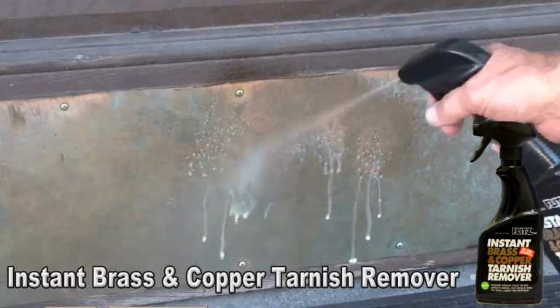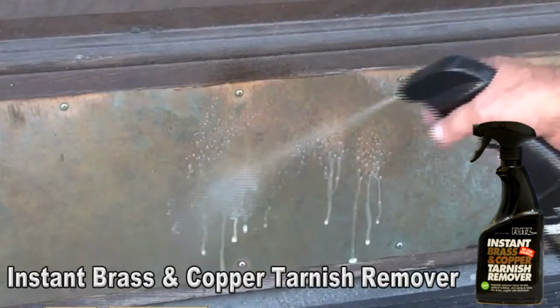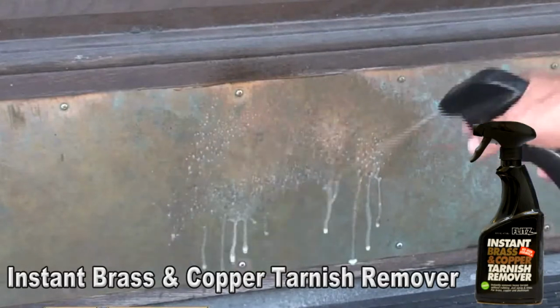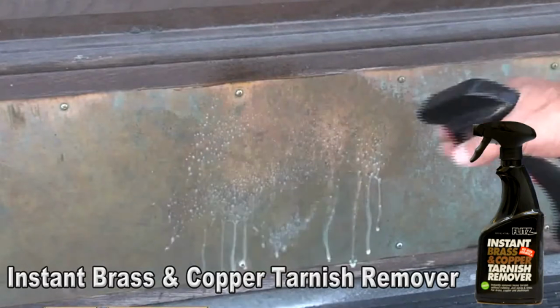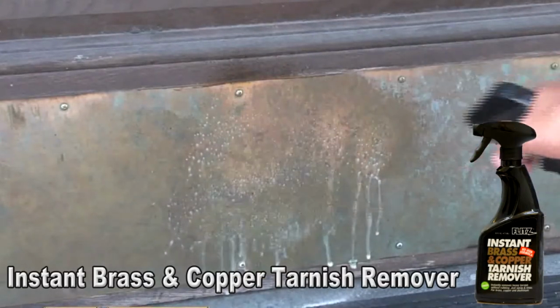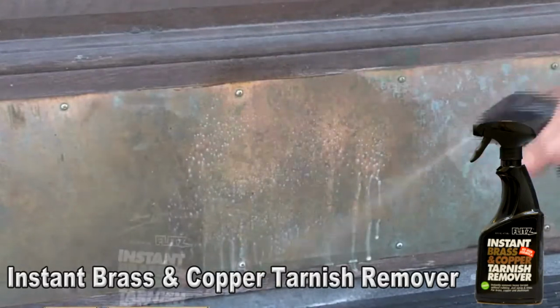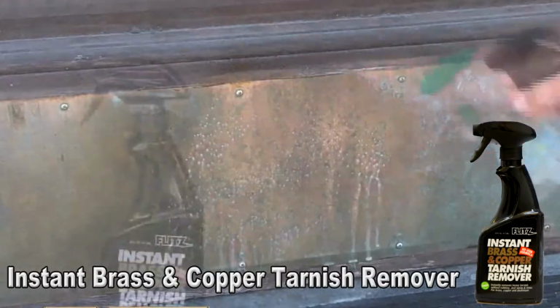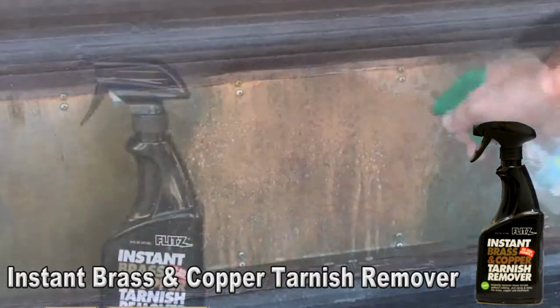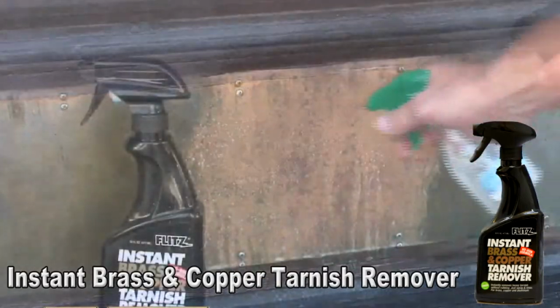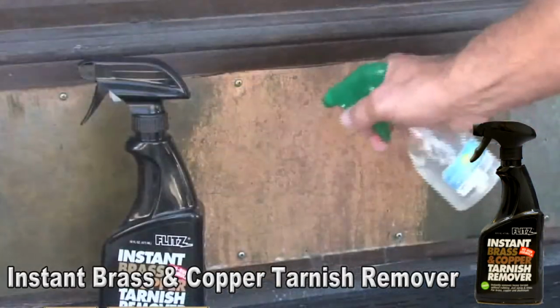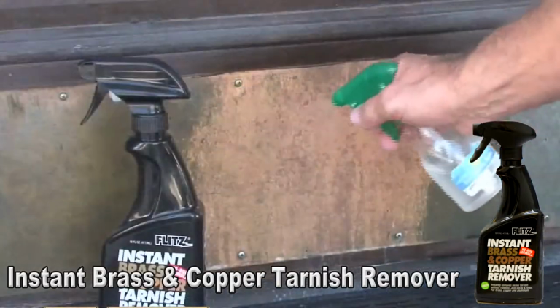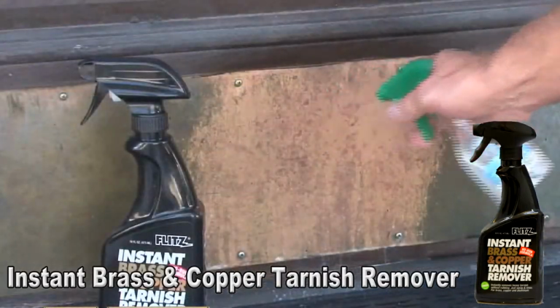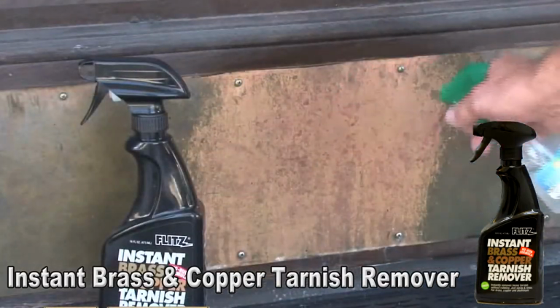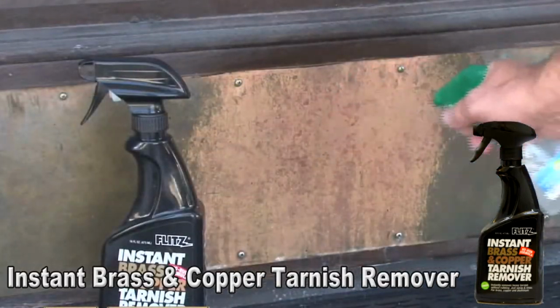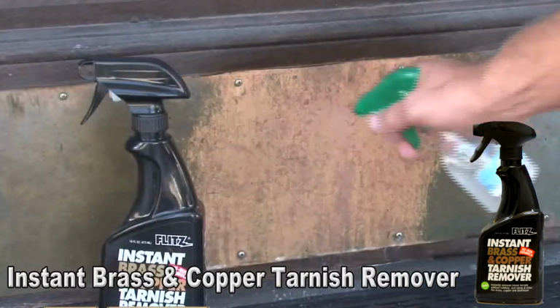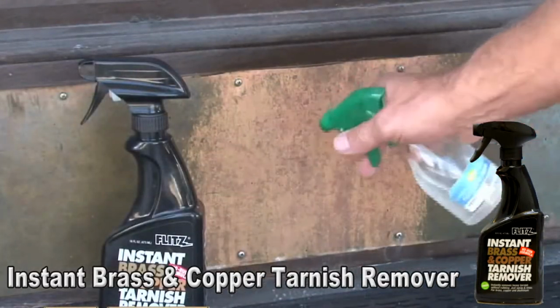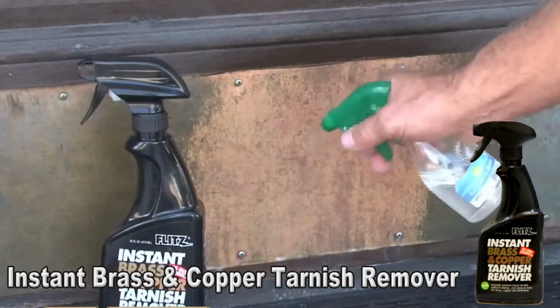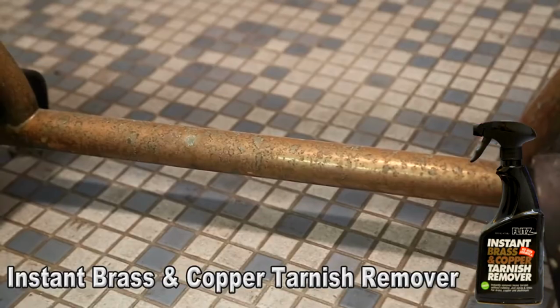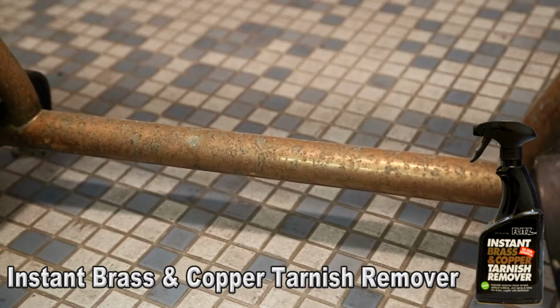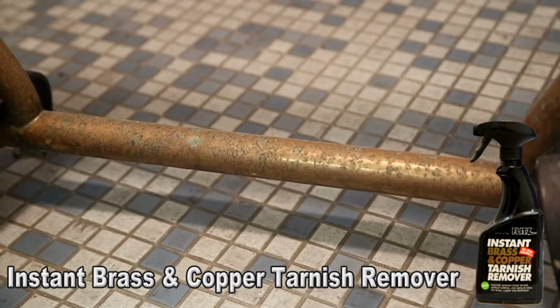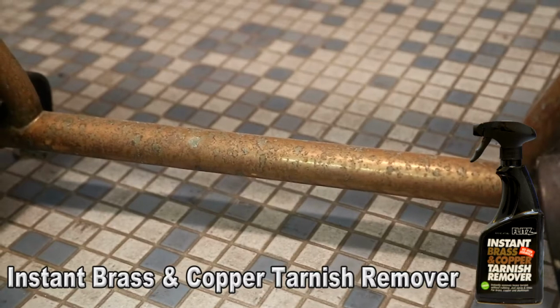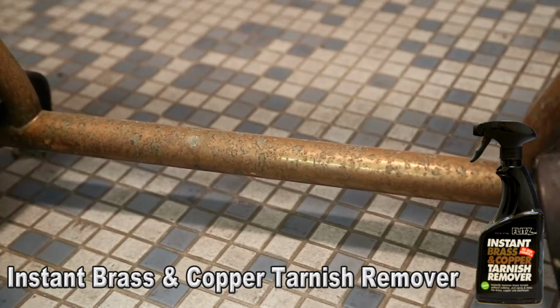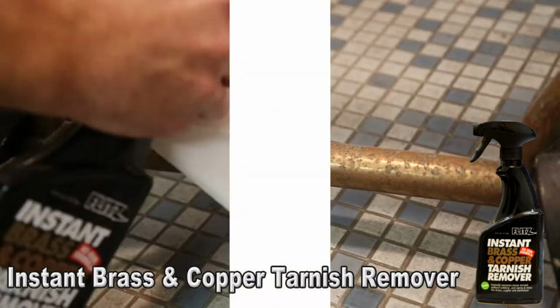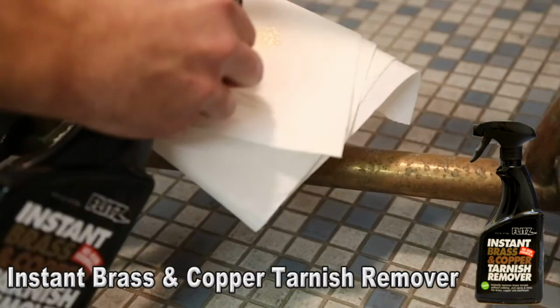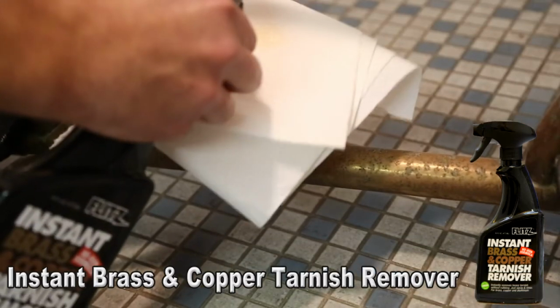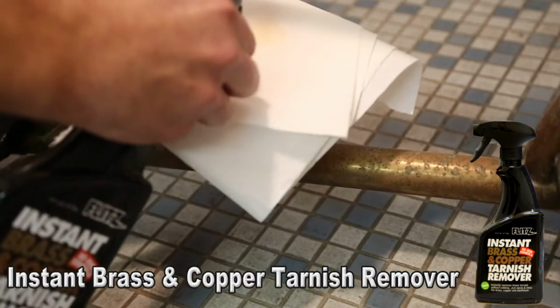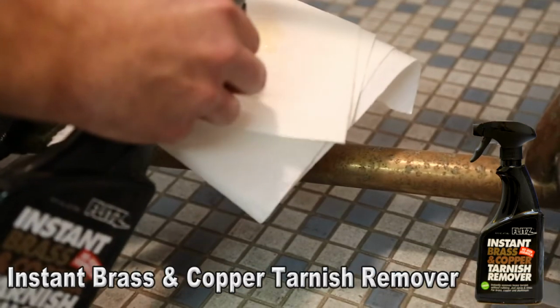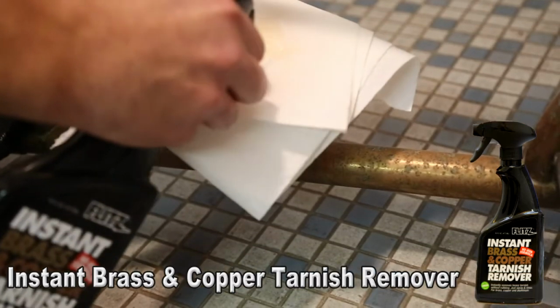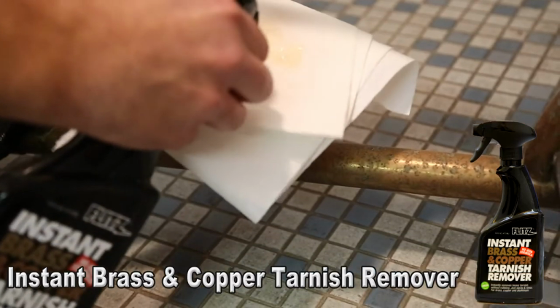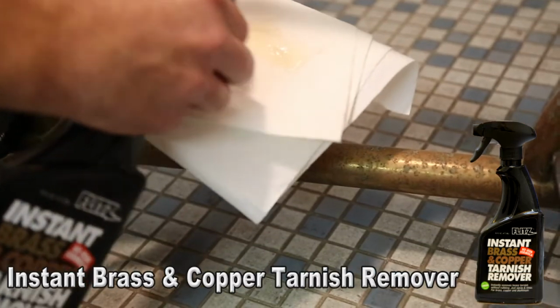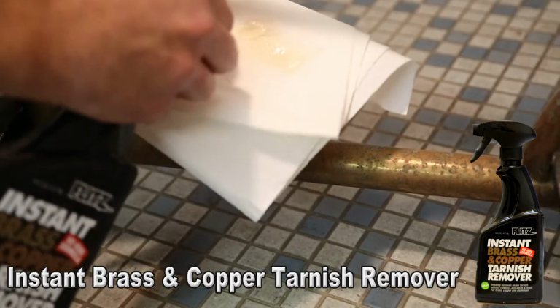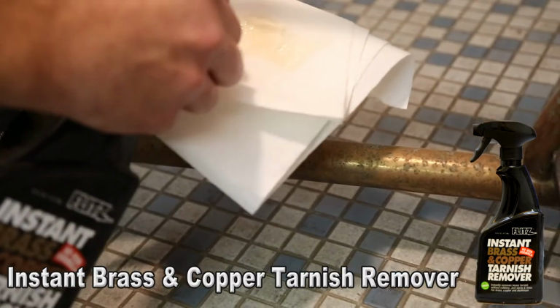Having issues with tarnish, rust, or corrosion? Flitz has the answer to solve those issues and more with the Instant Brass & Copper Tarnish Remover.